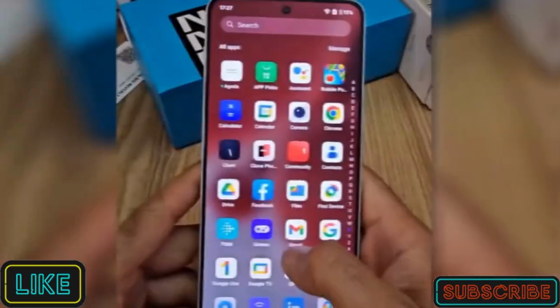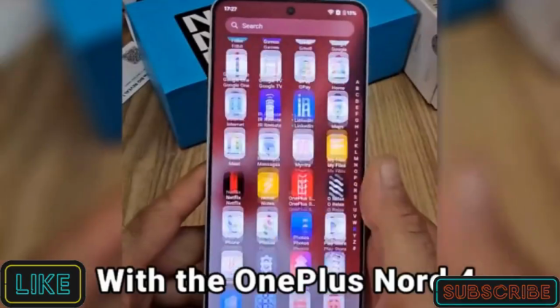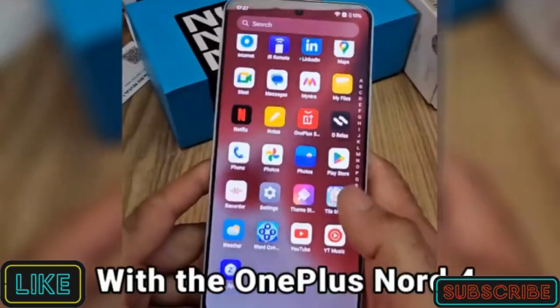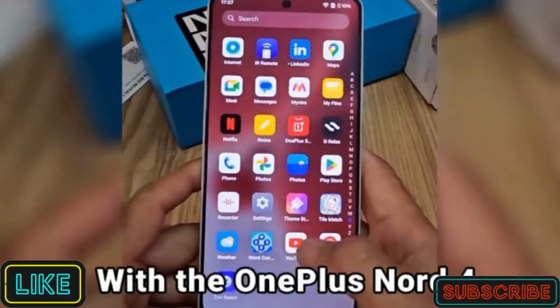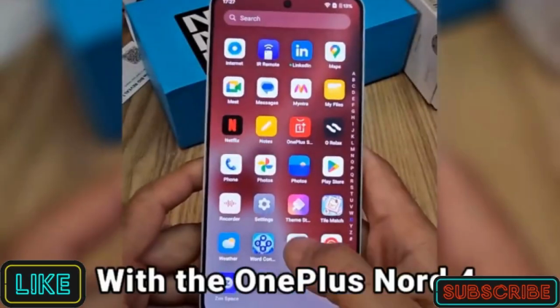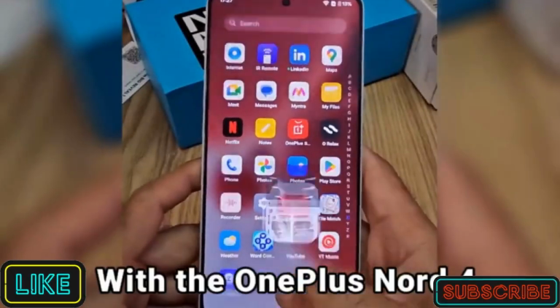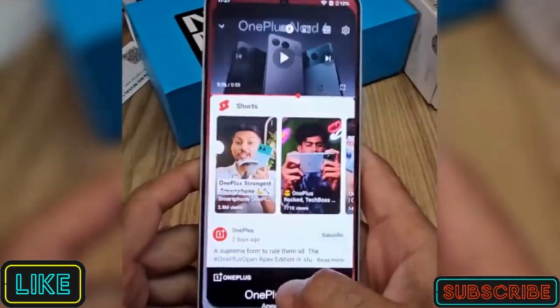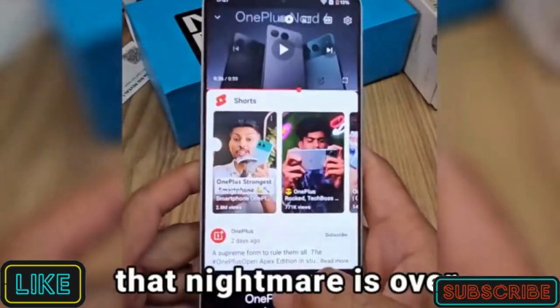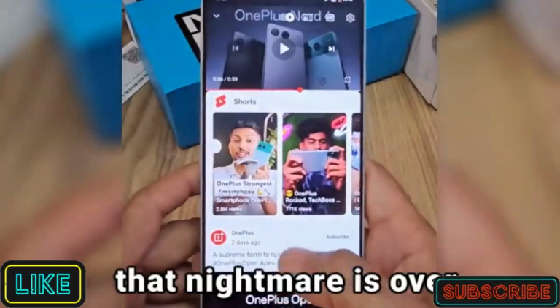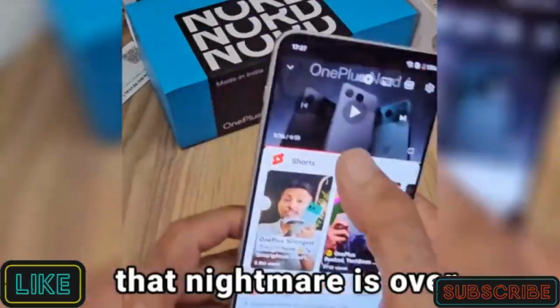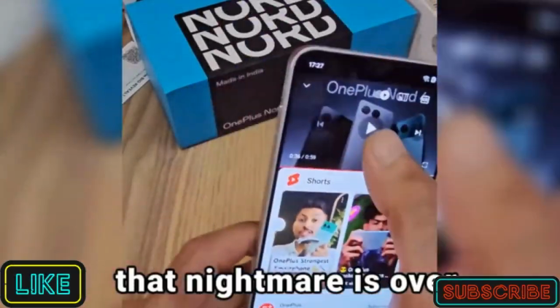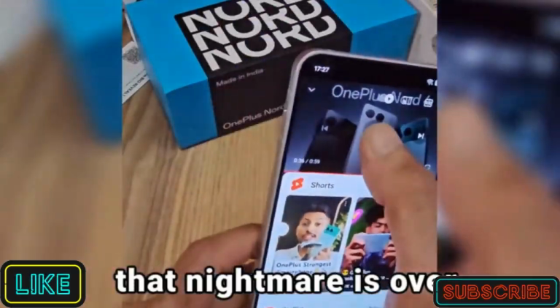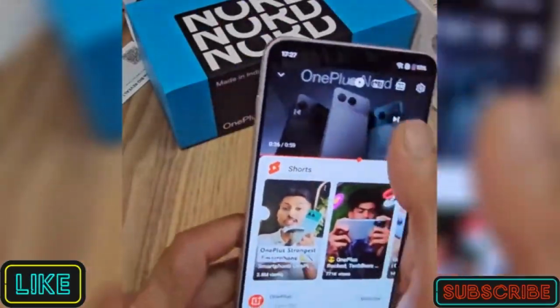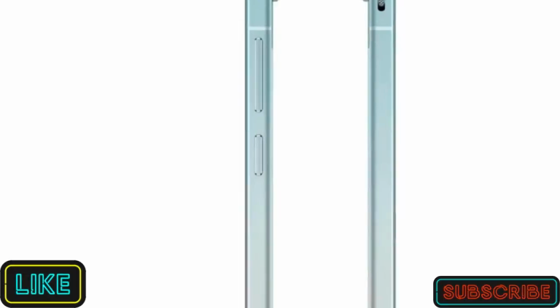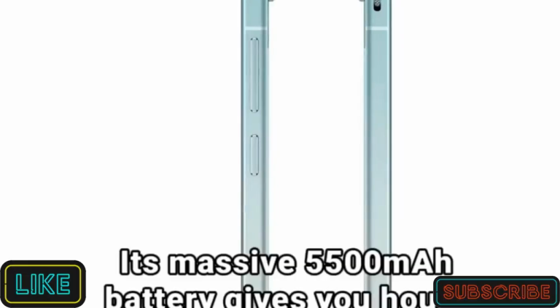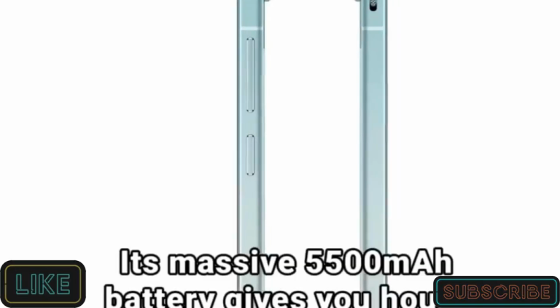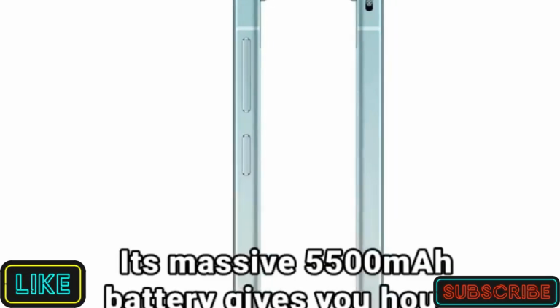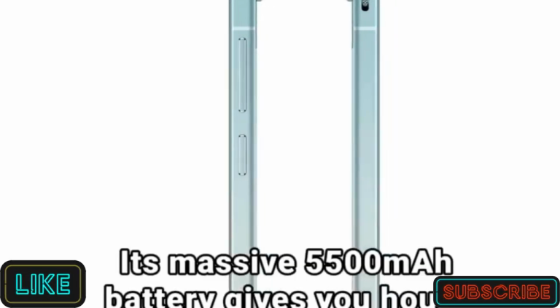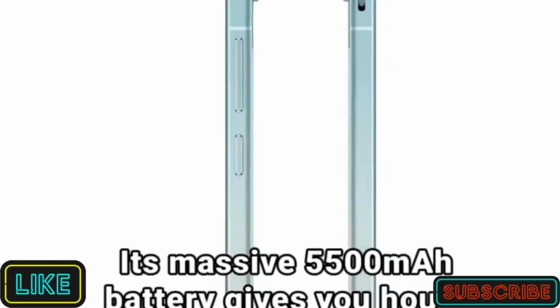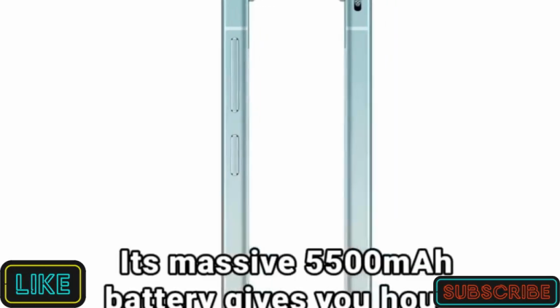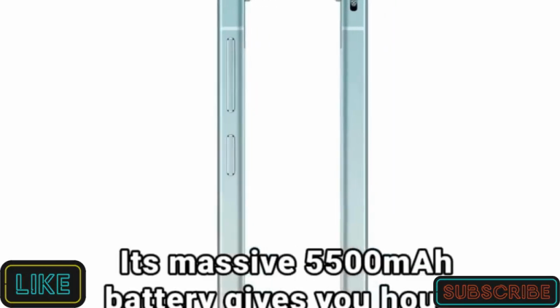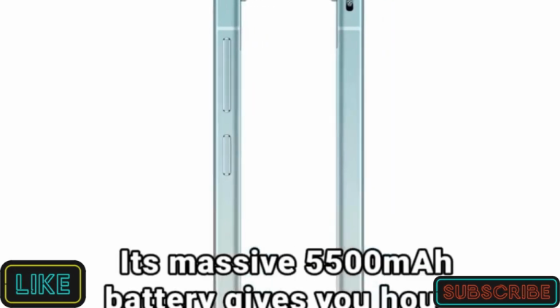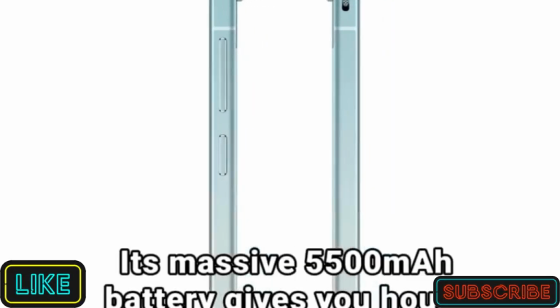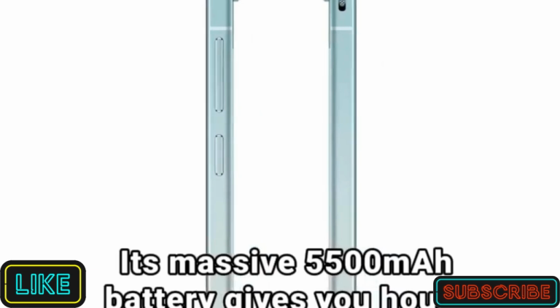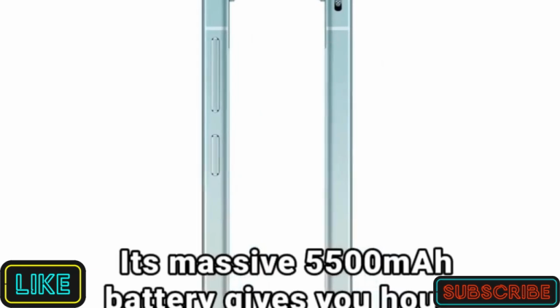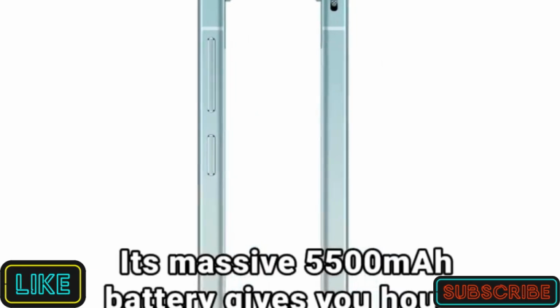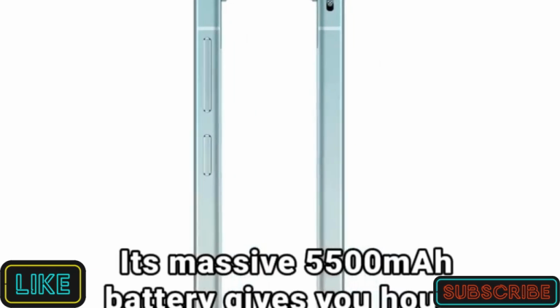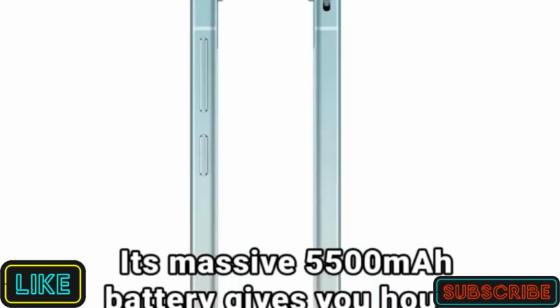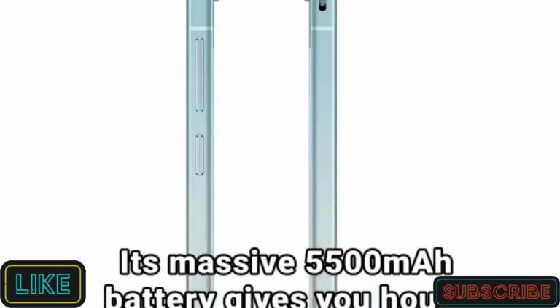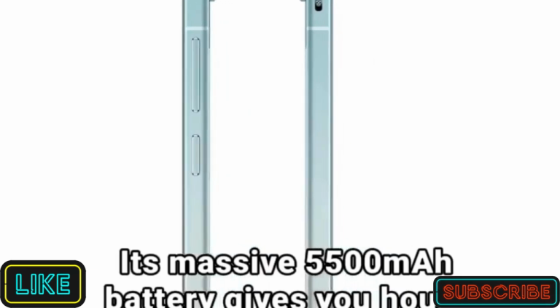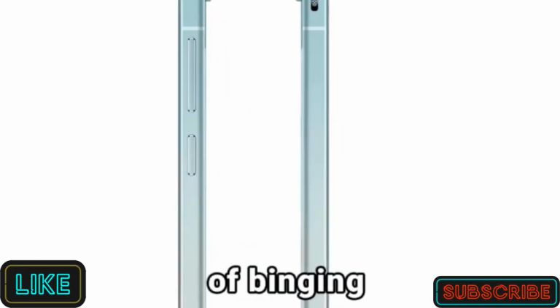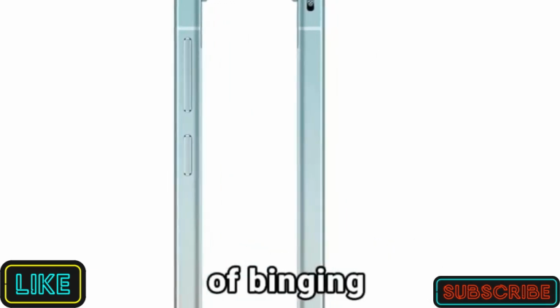With the OnePlus Nord 4, that nightmare is over. Its massive 5,500 mAh battery gives you hours of binging.